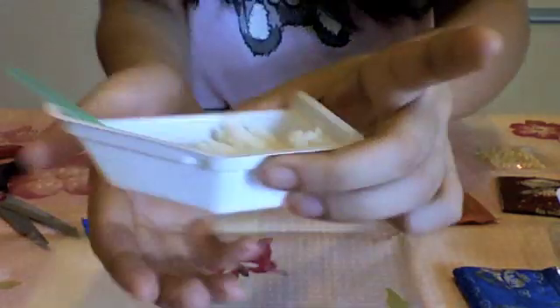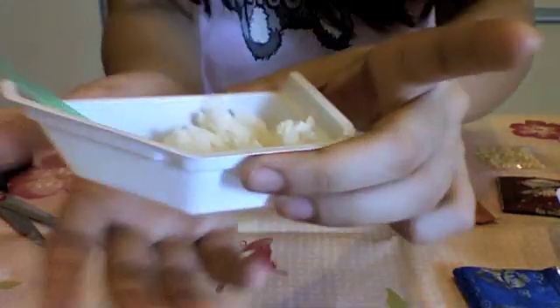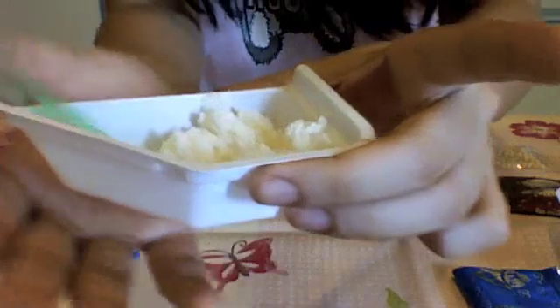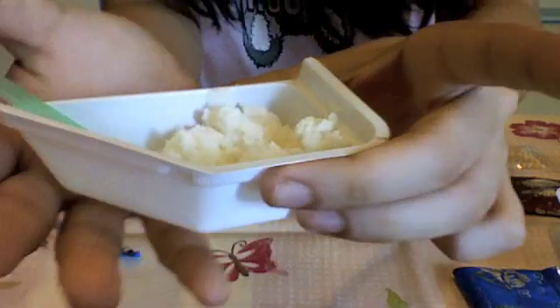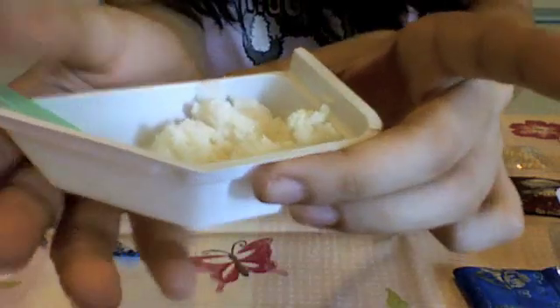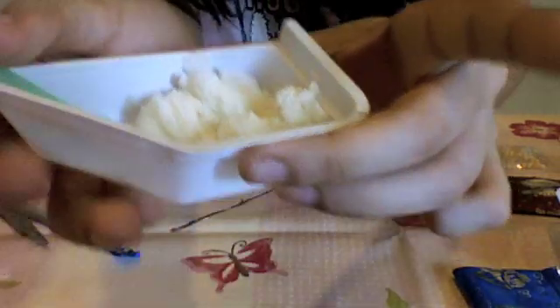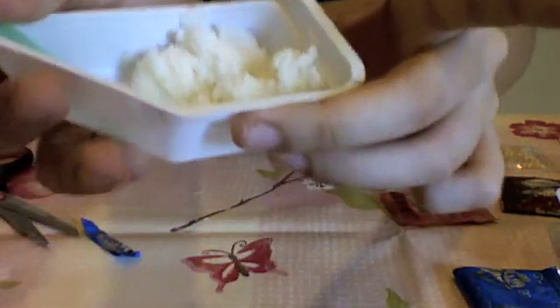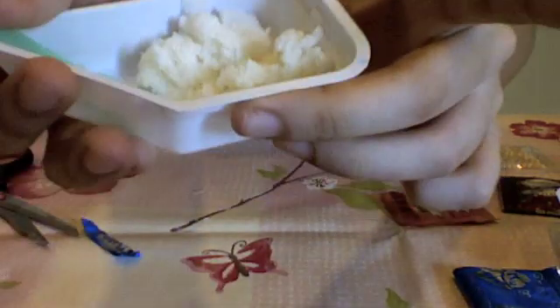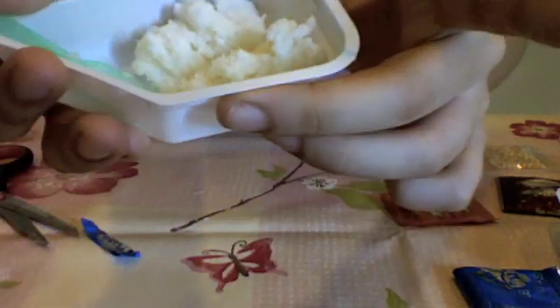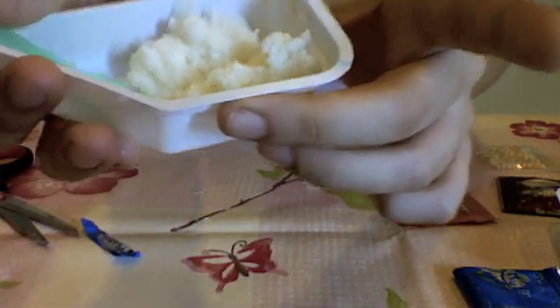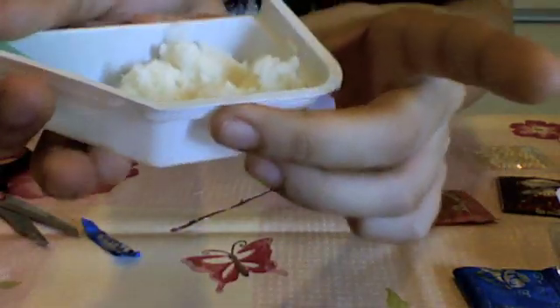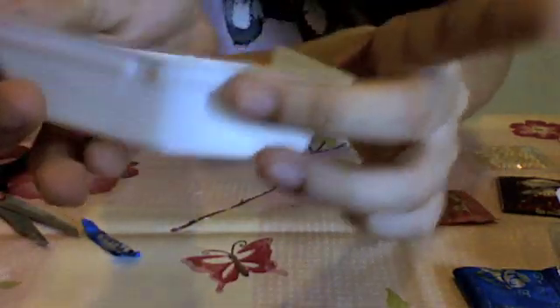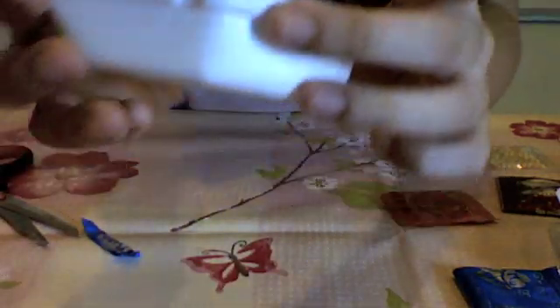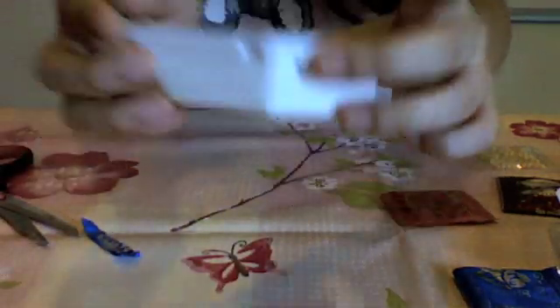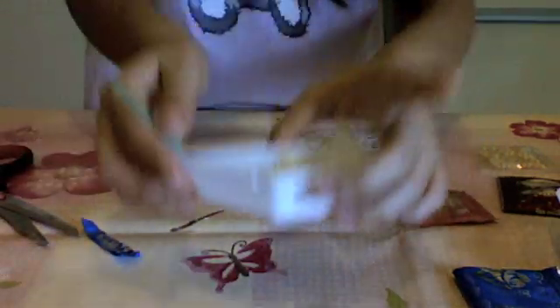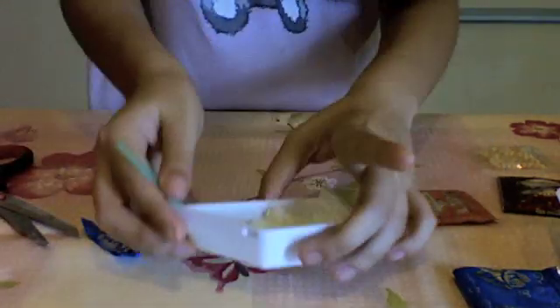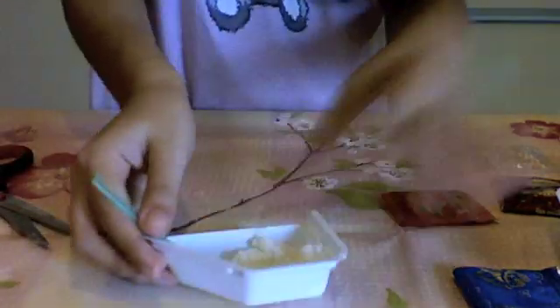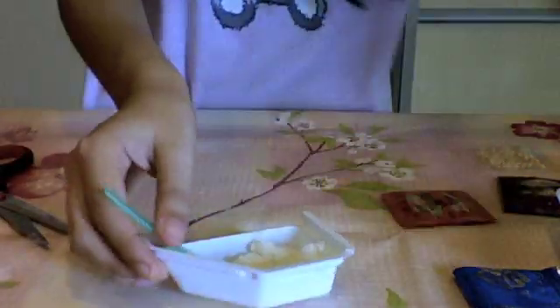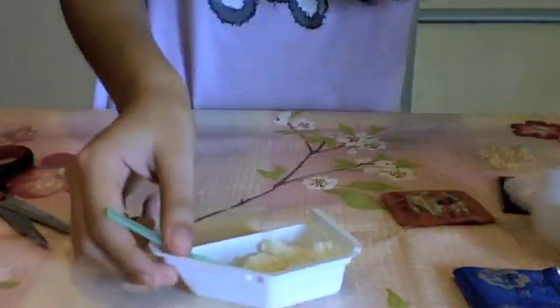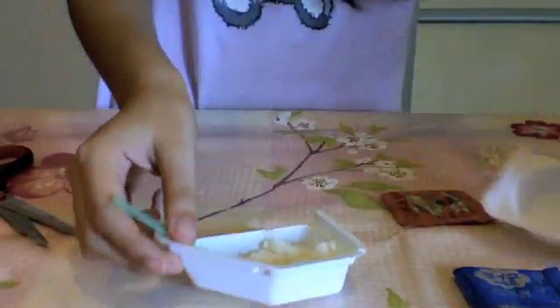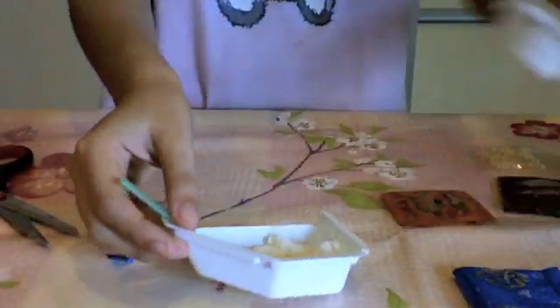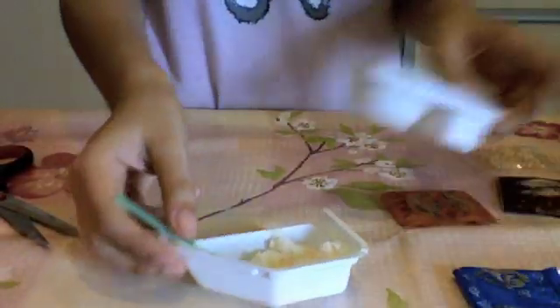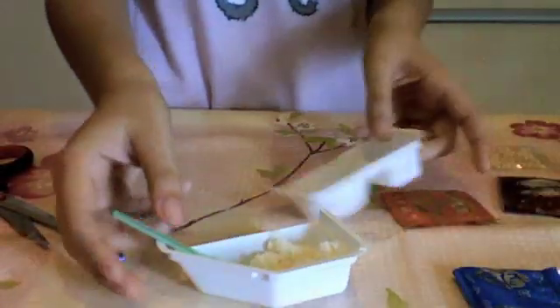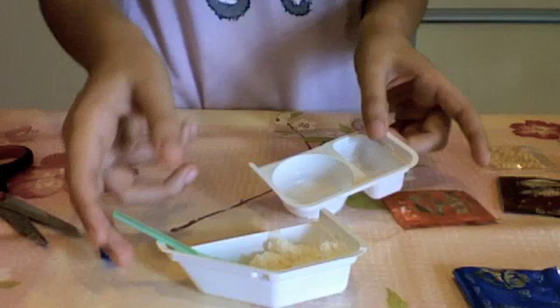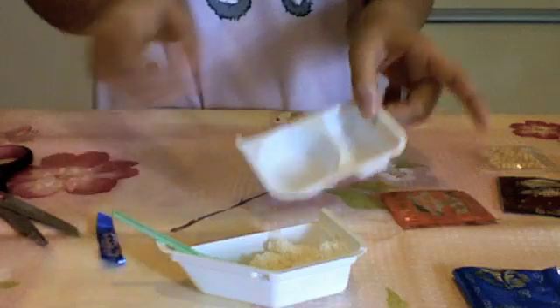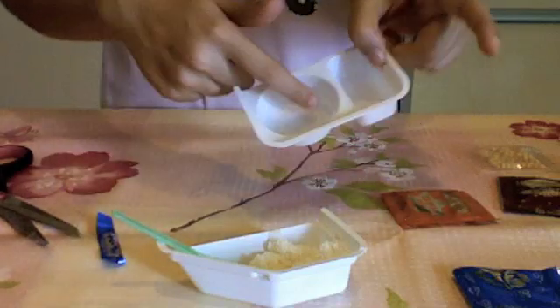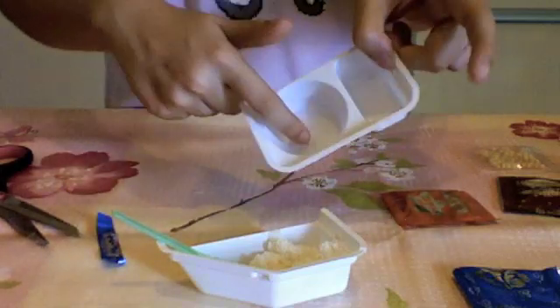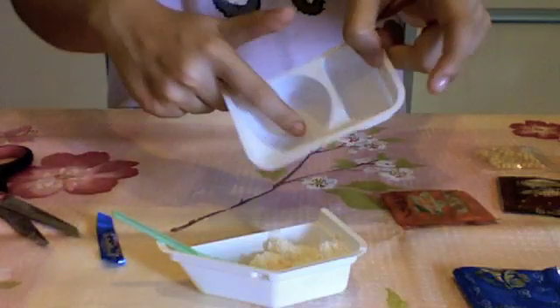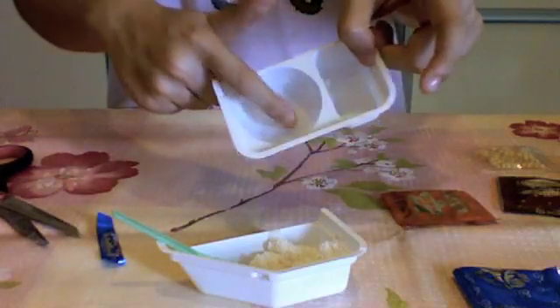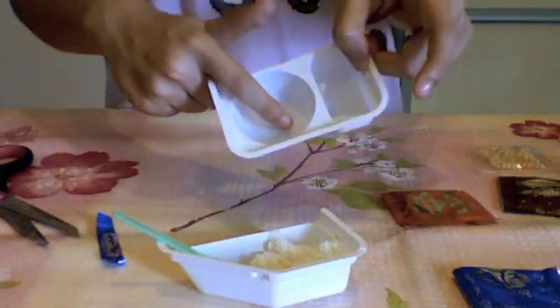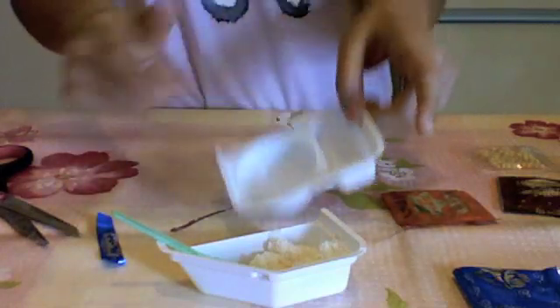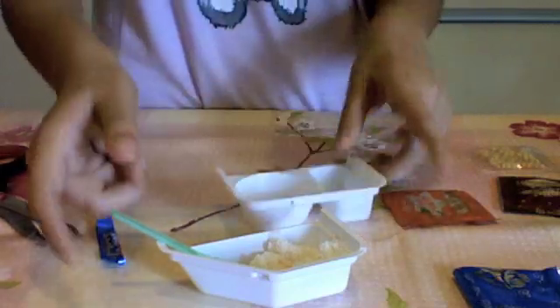It looks like rice. I'm done mixing and it does smell a bit weird. Anyway, what we're going to do is transfer it into the tray.